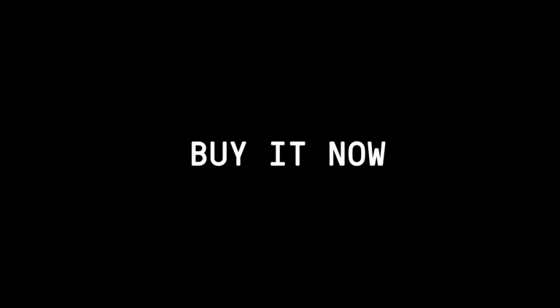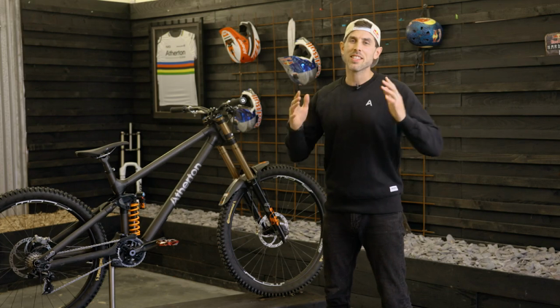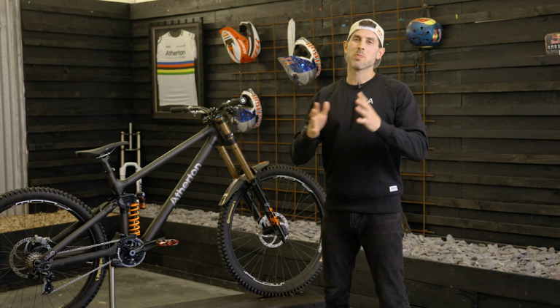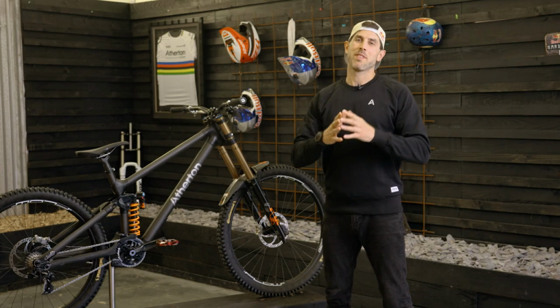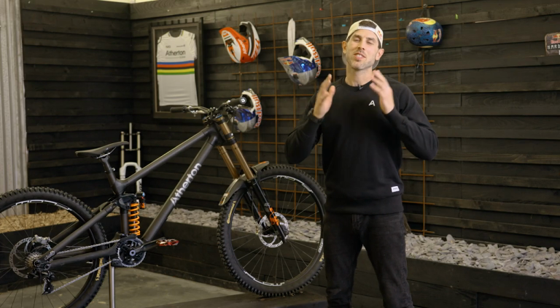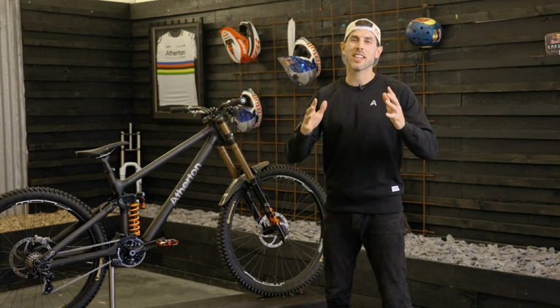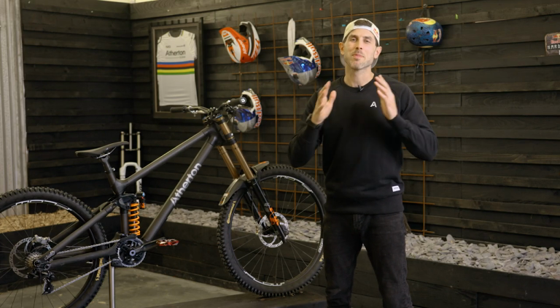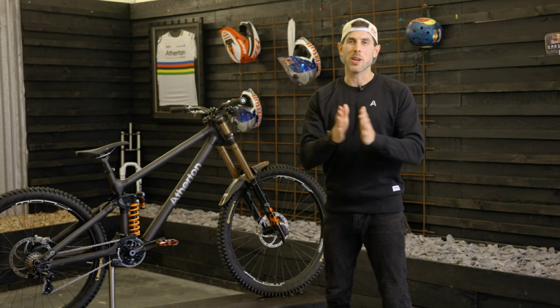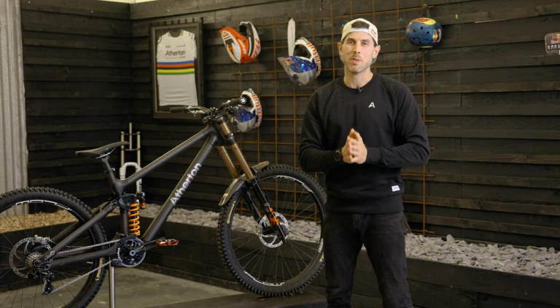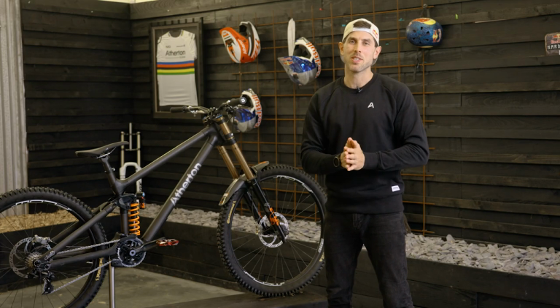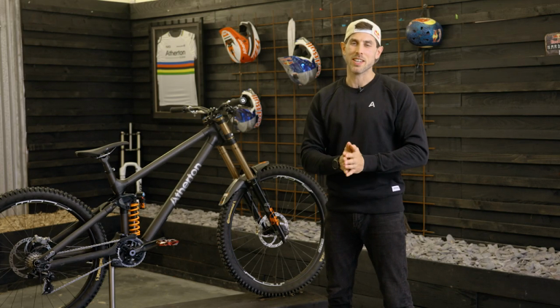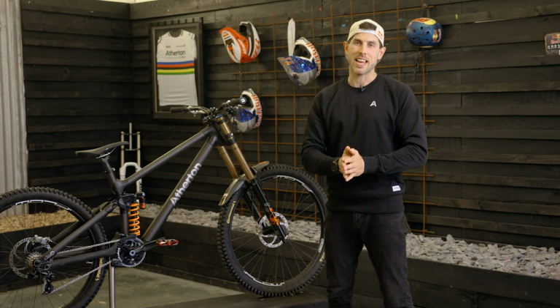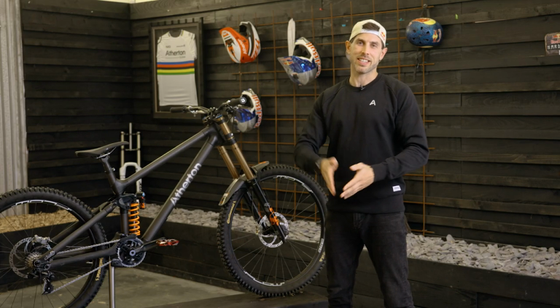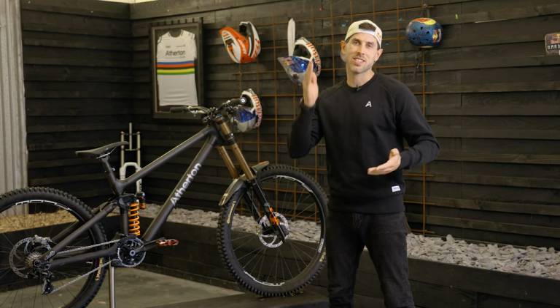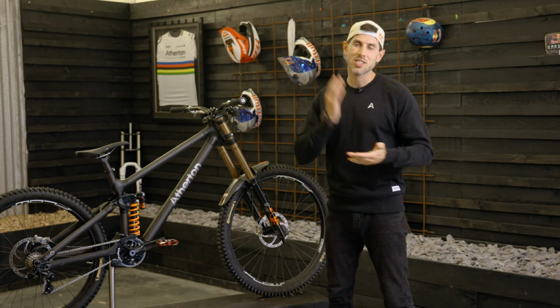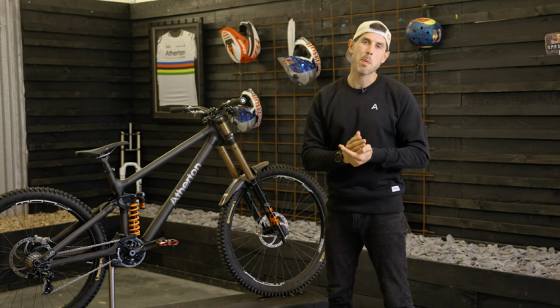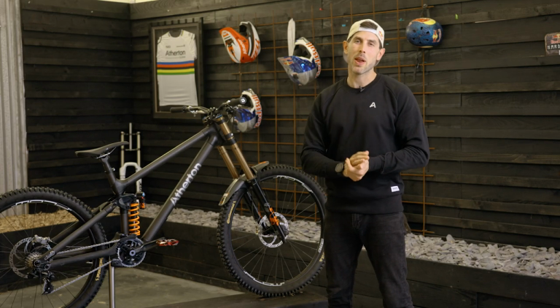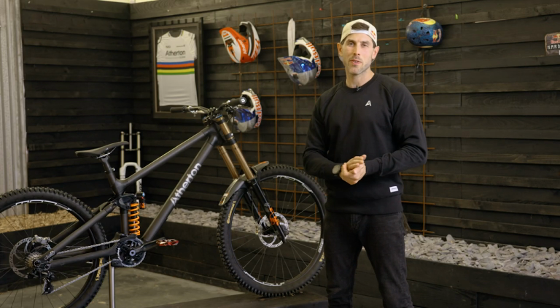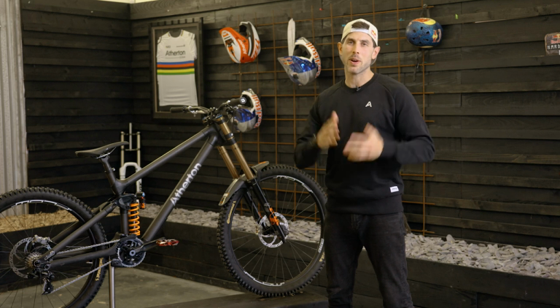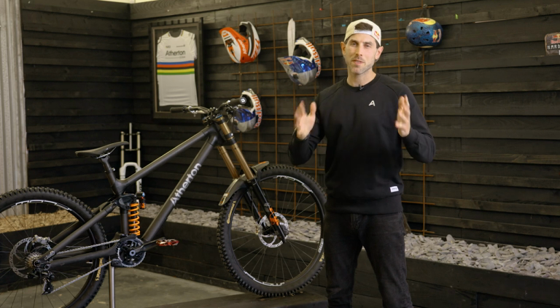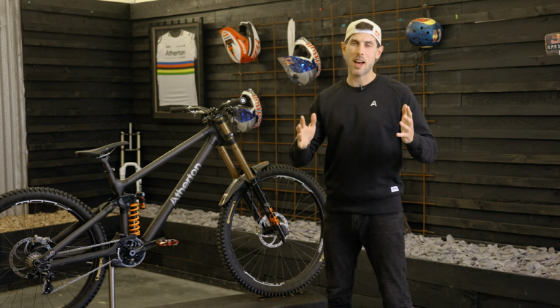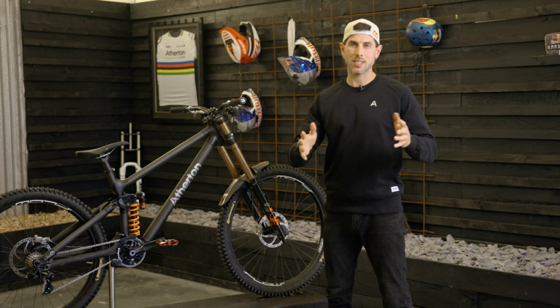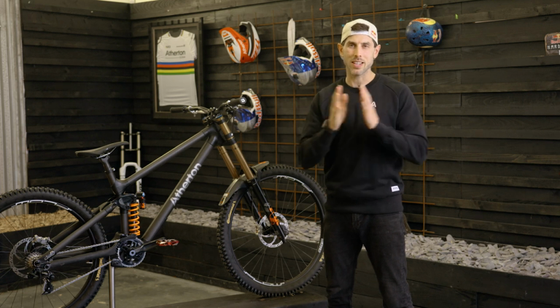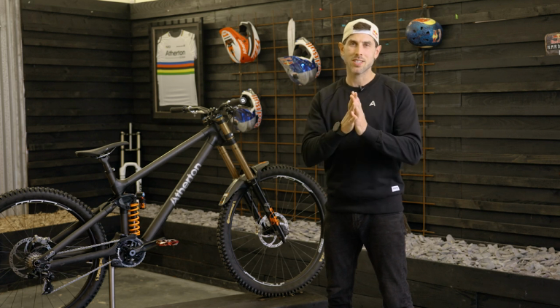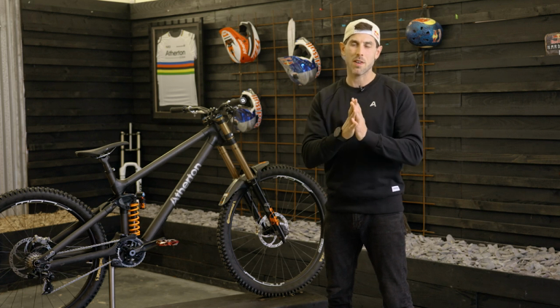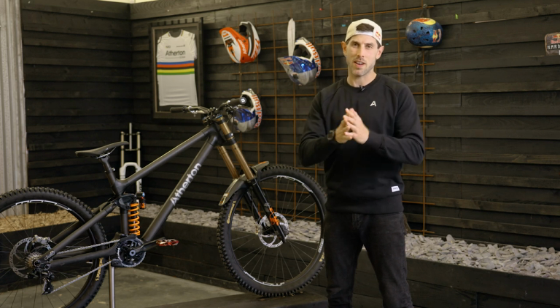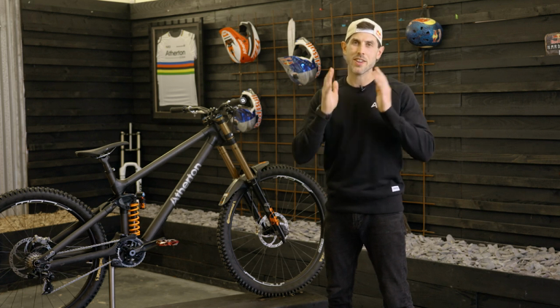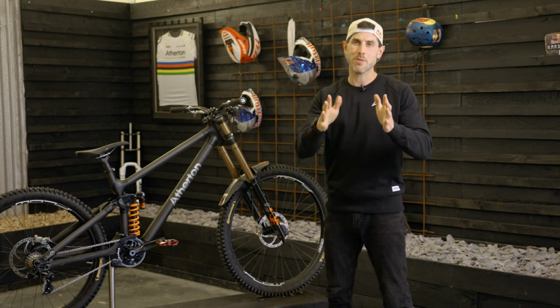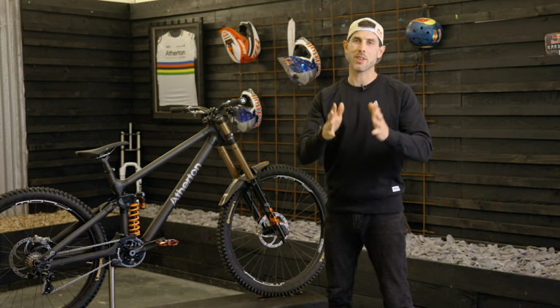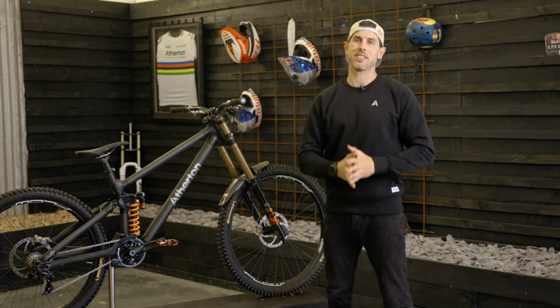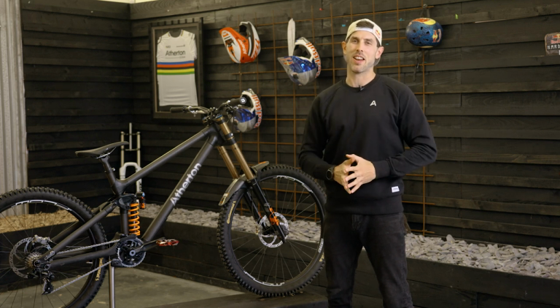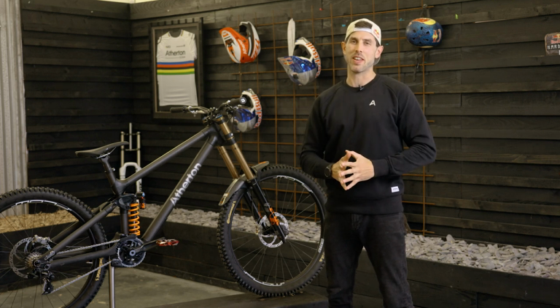This is one of the sickest bikes we've designed yet. It's super playful, it's fast, it's tough. I know you guys are gonna love it.